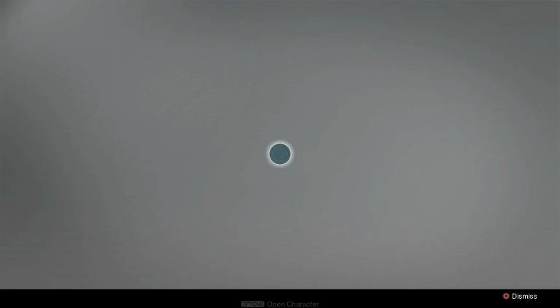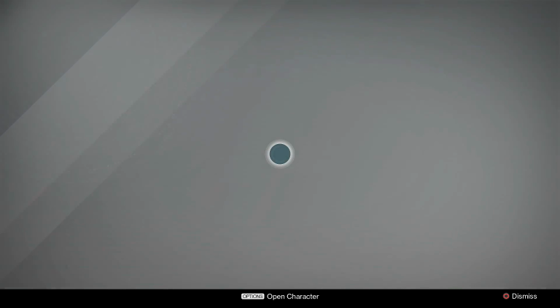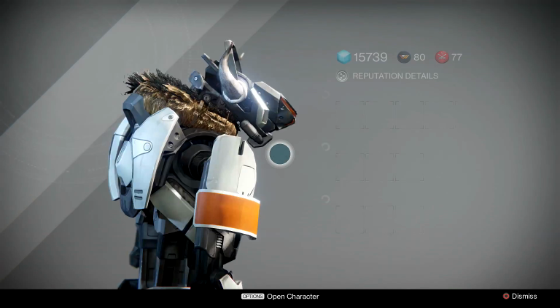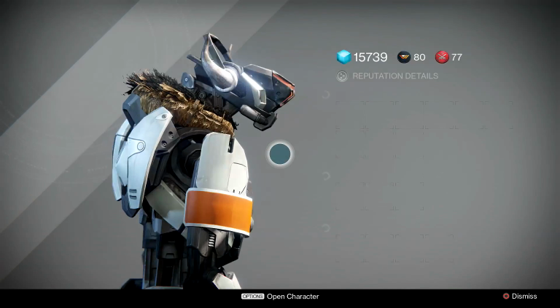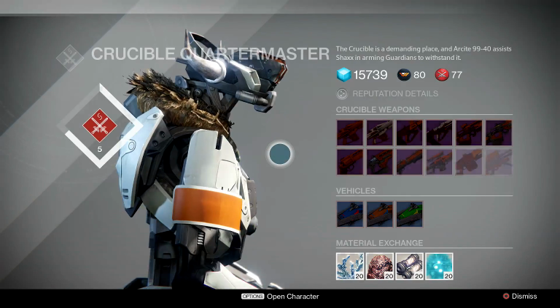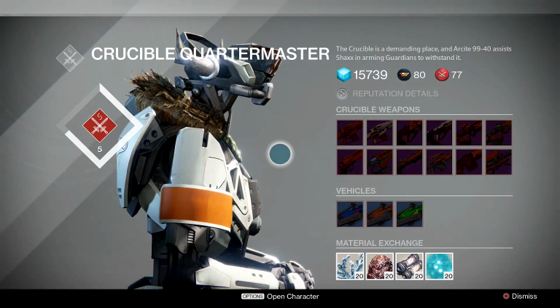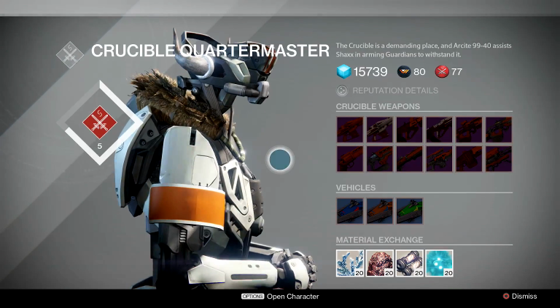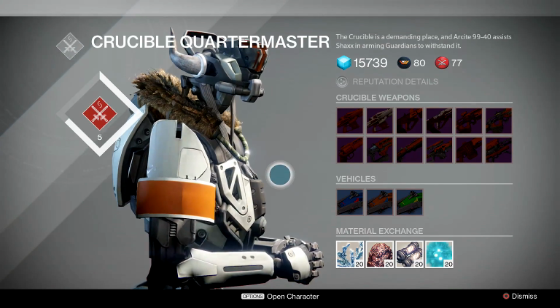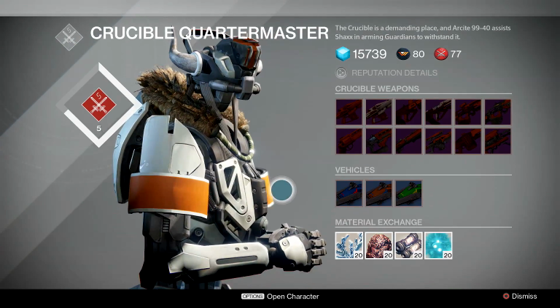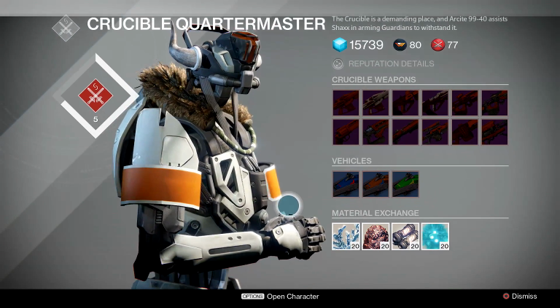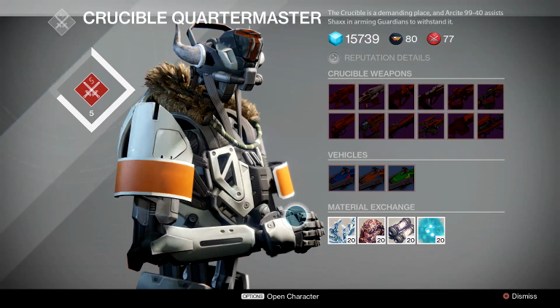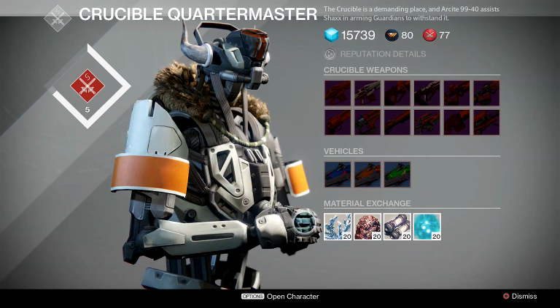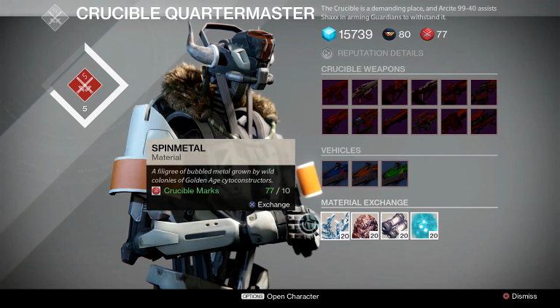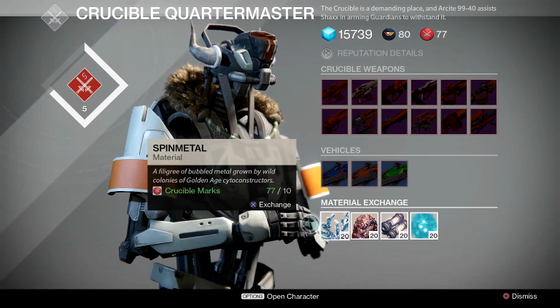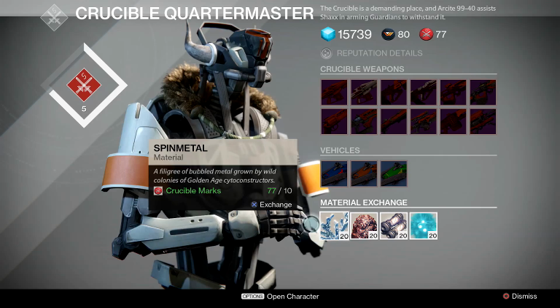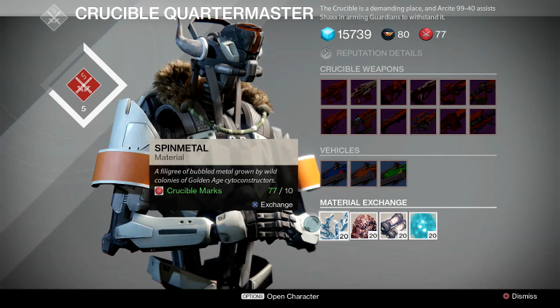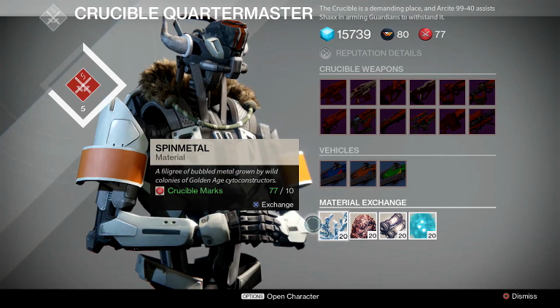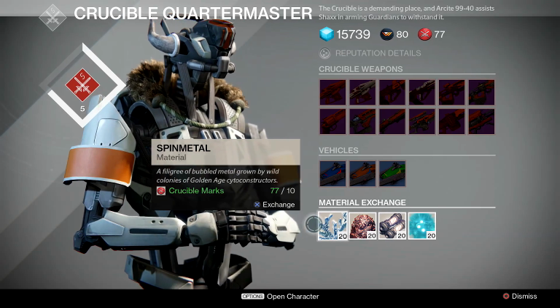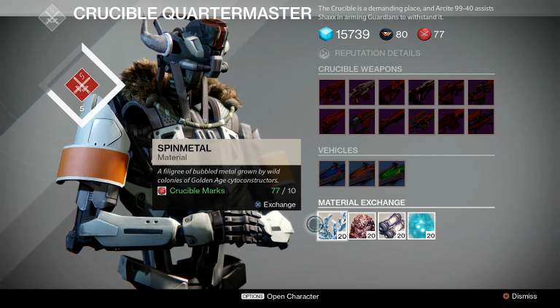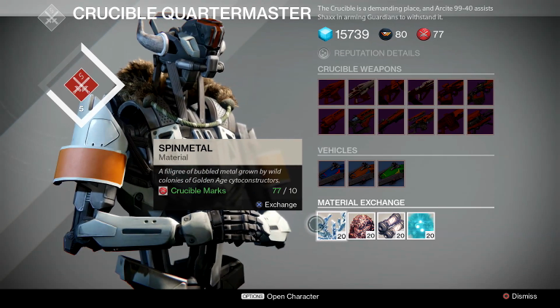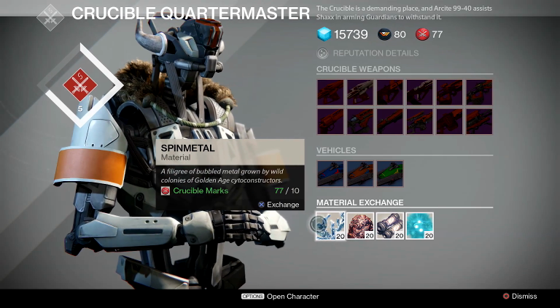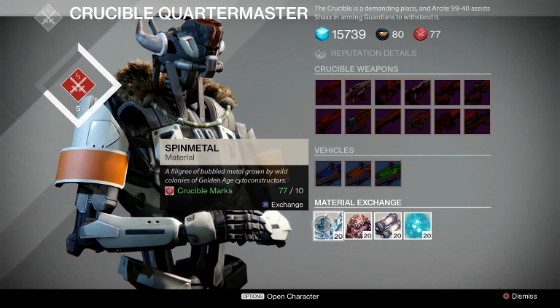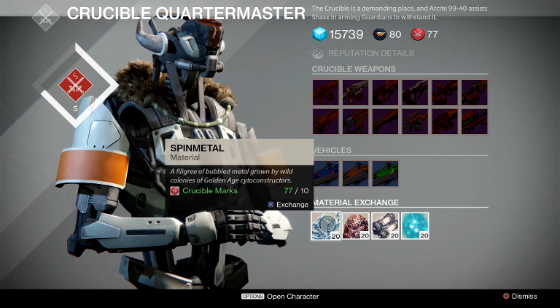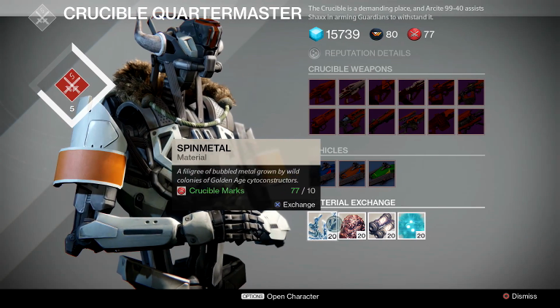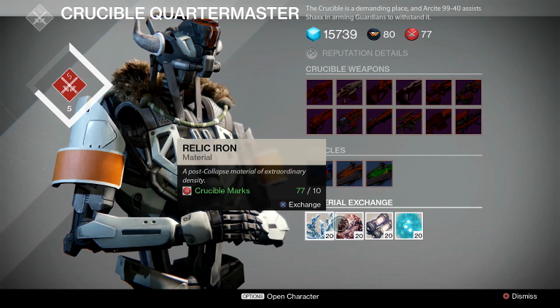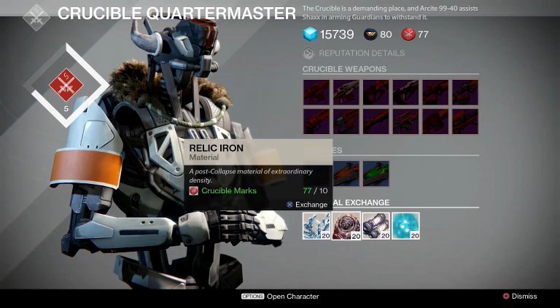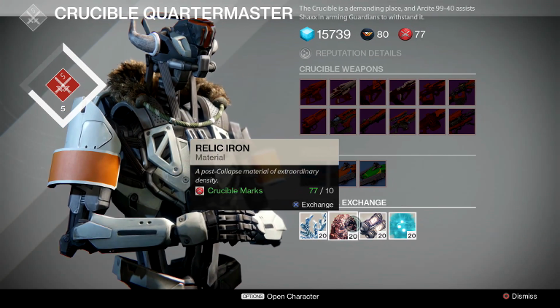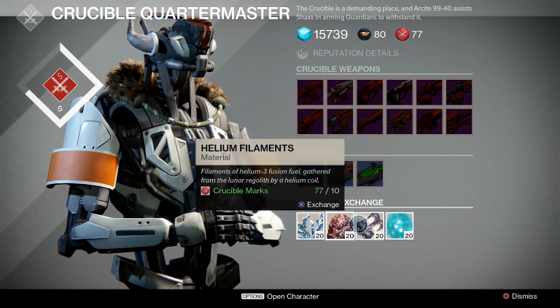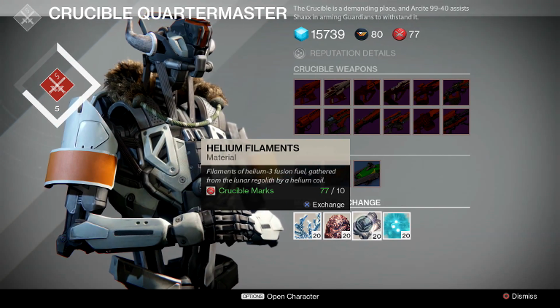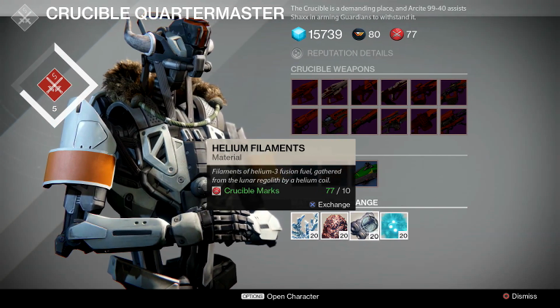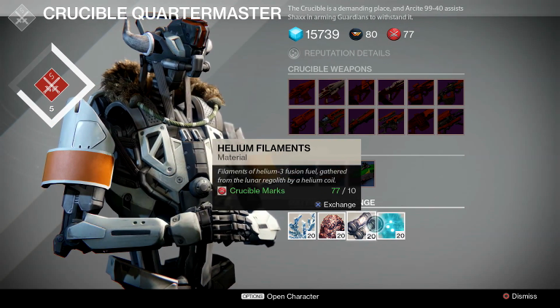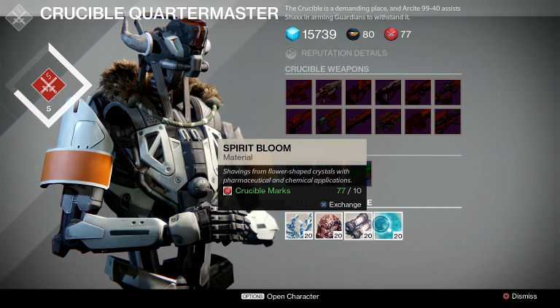You can buy 20 materials: your Spin Metal, your Relic Iron, Helium Filaments, and Spirit Bloom.